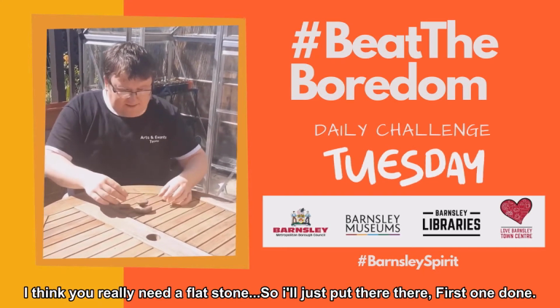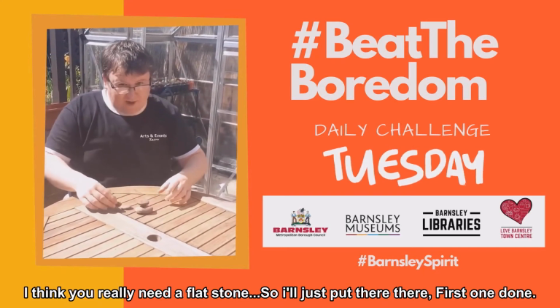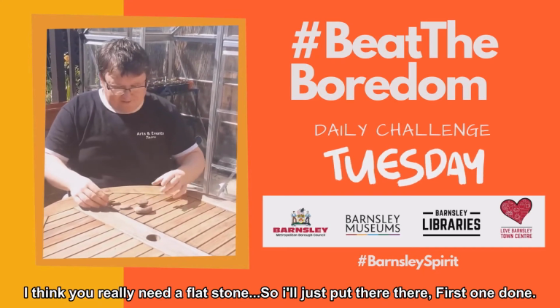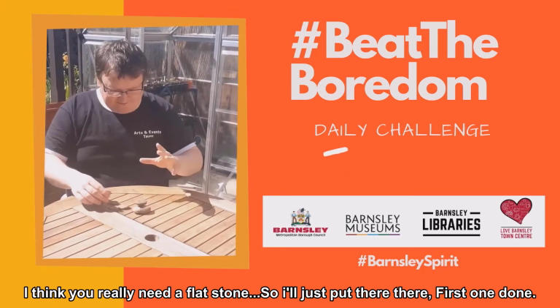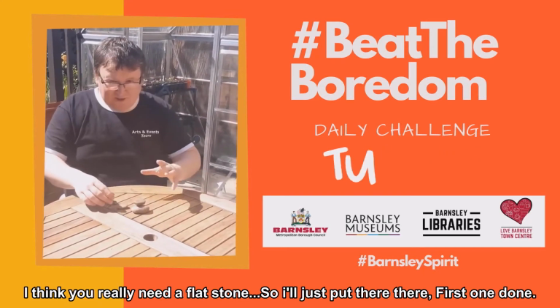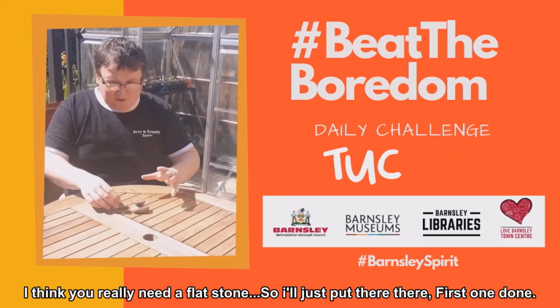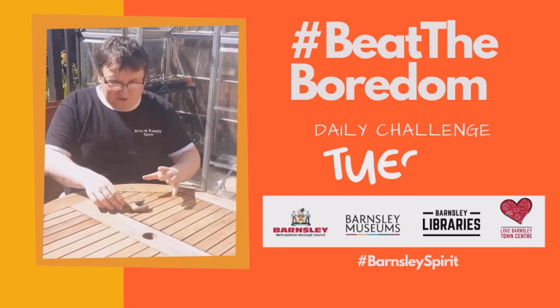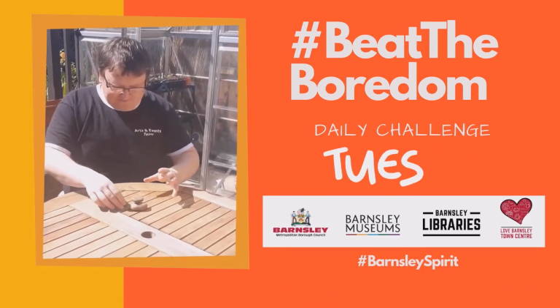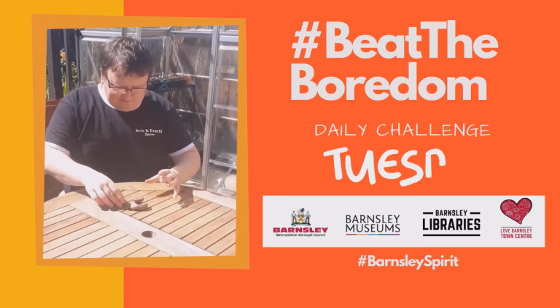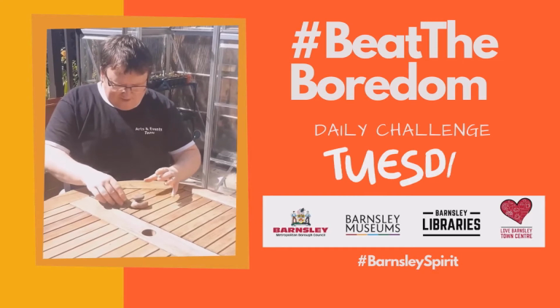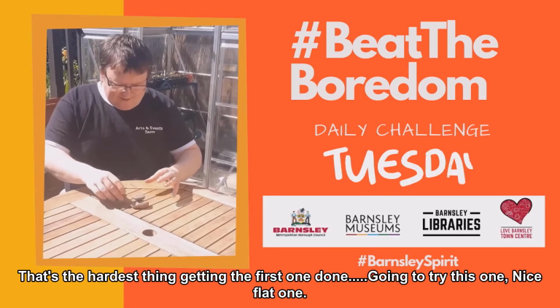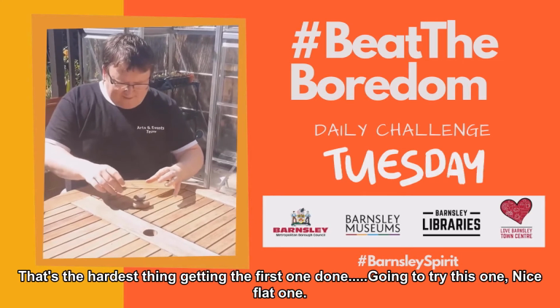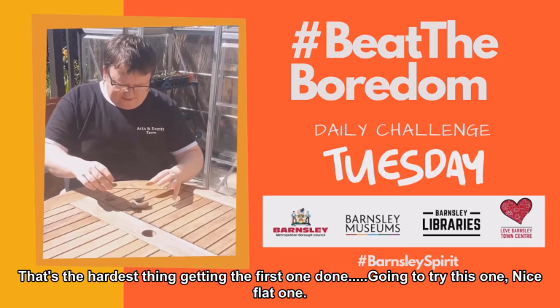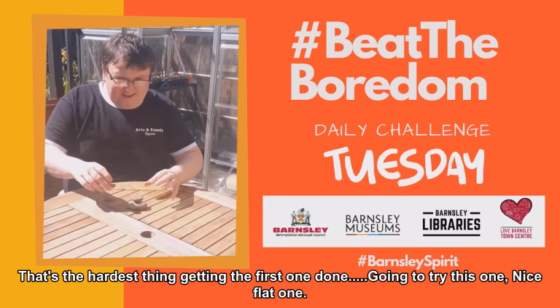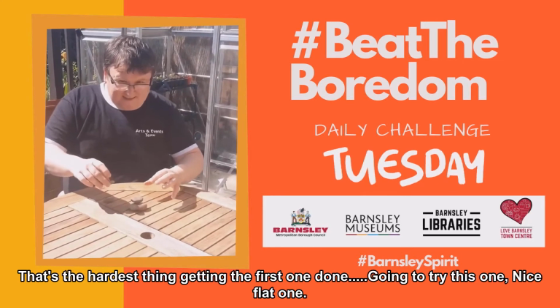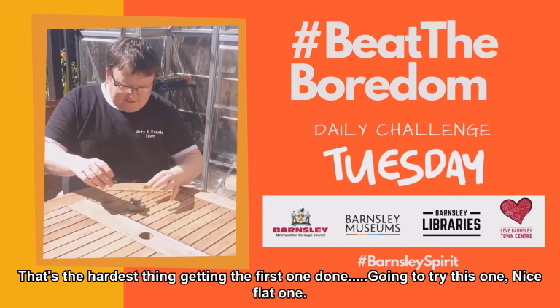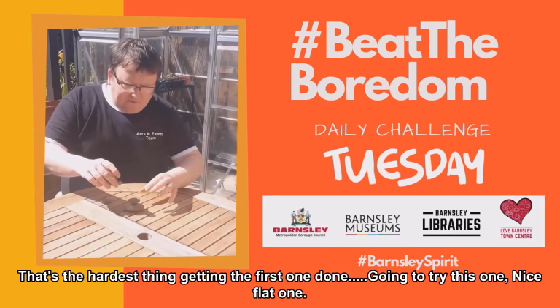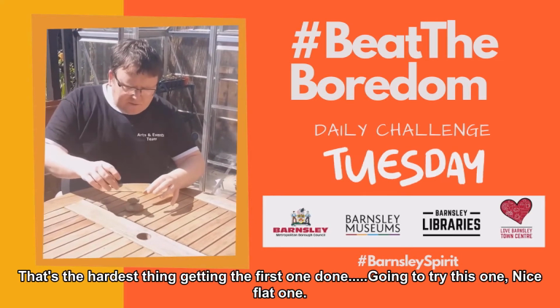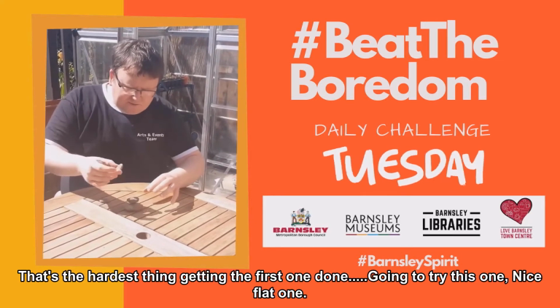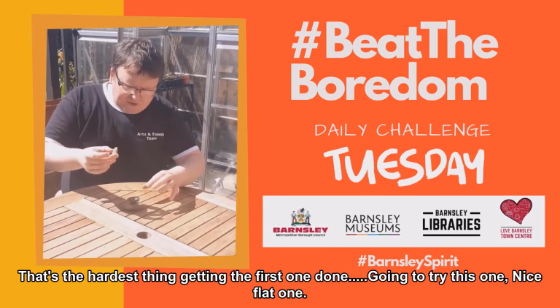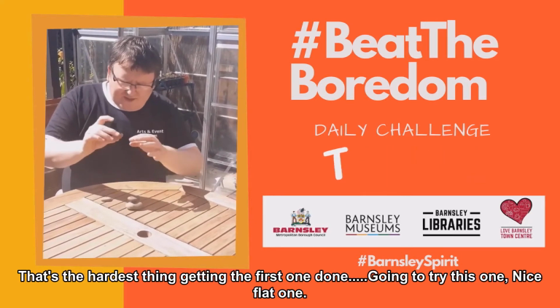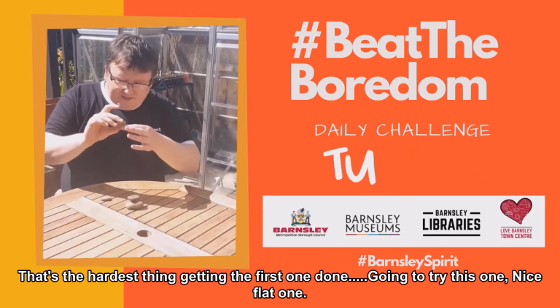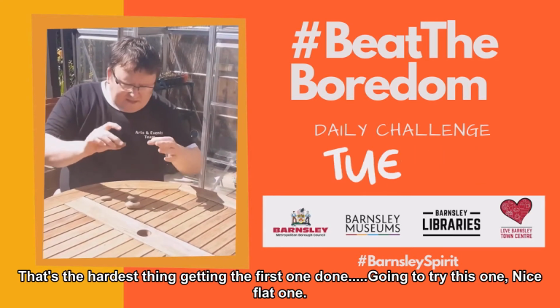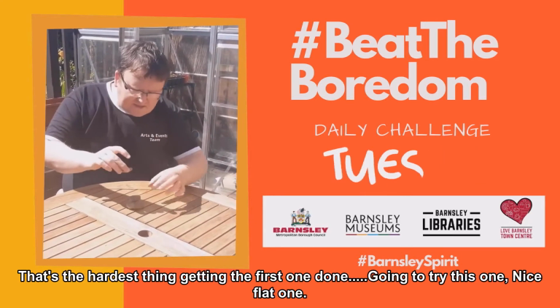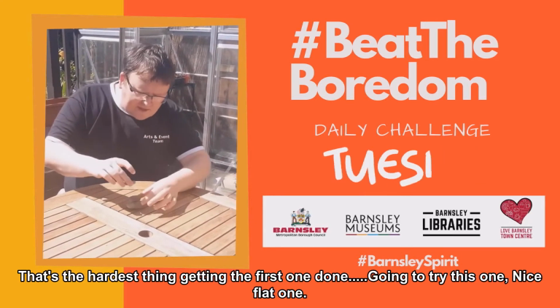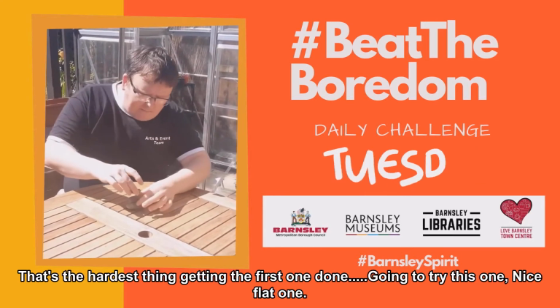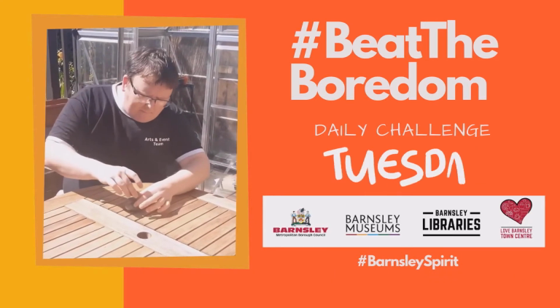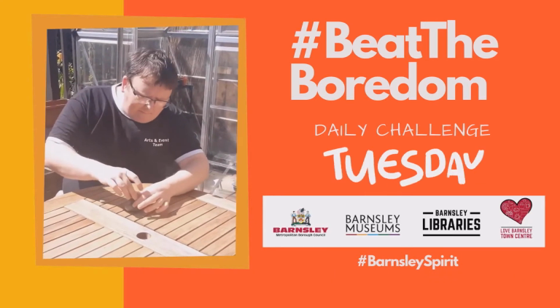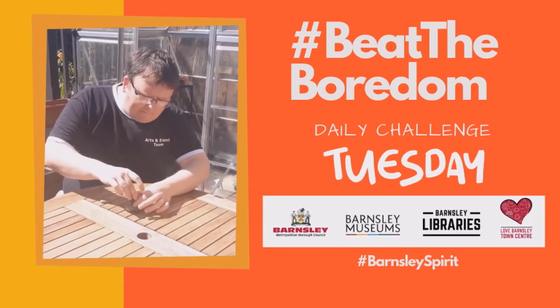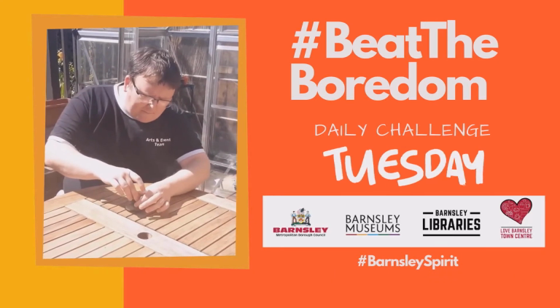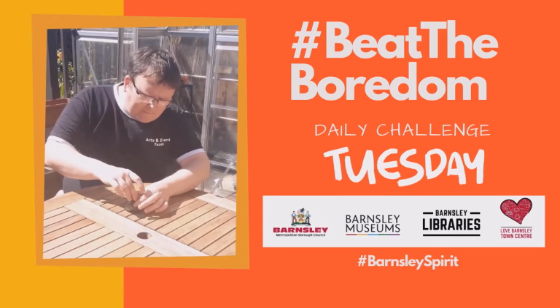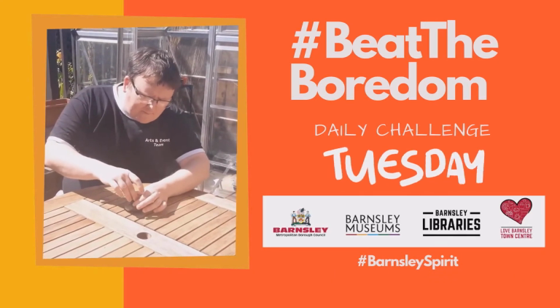There we go. First one done. I think that's the hardest thing, getting the first one. So I'm going to try this — it's a nice flat bottom one.